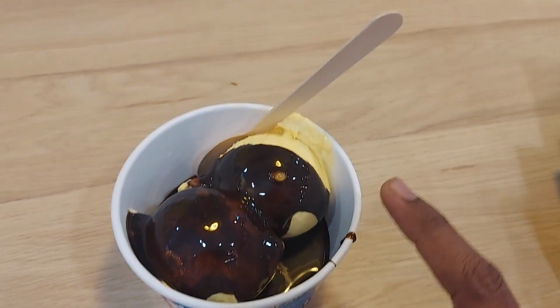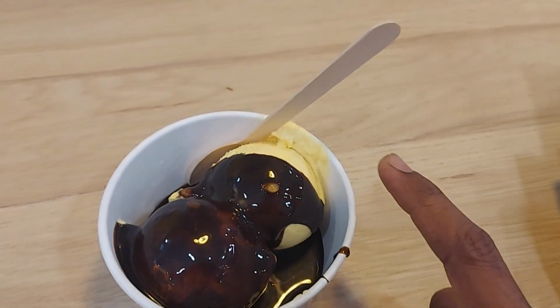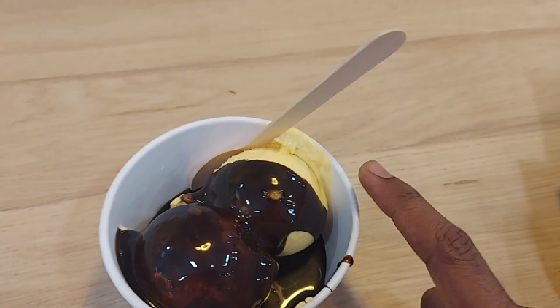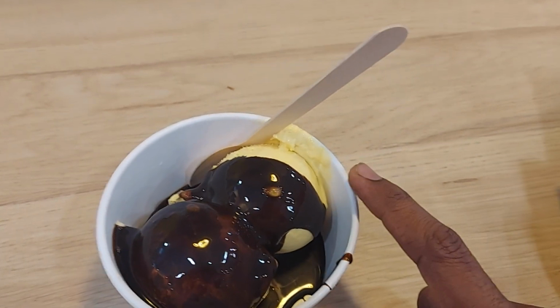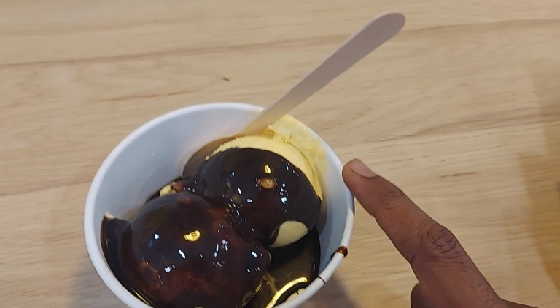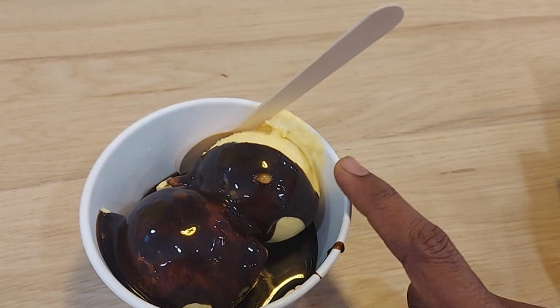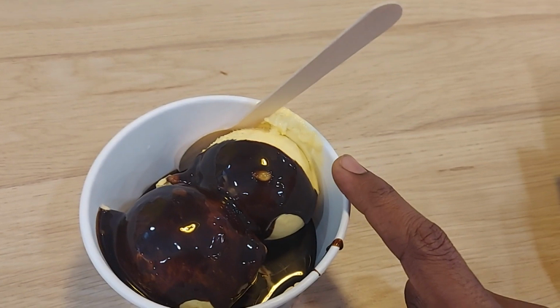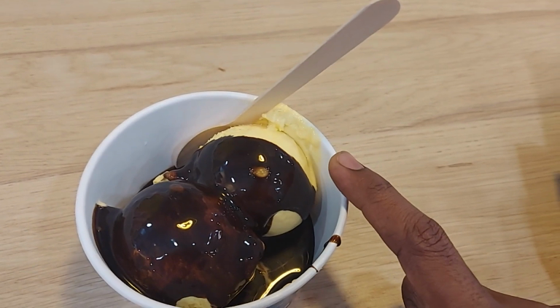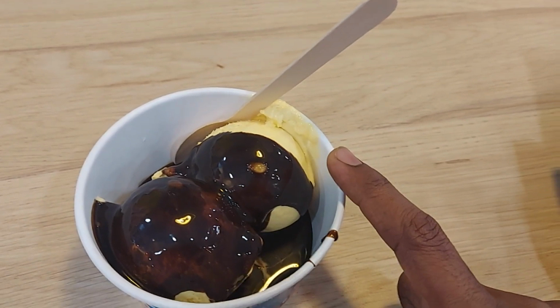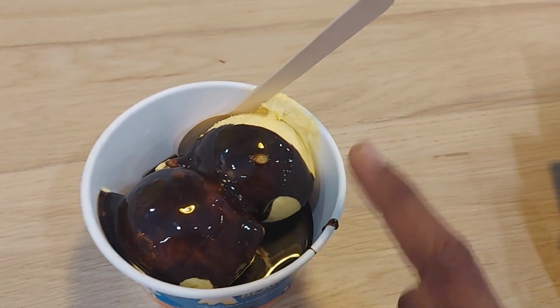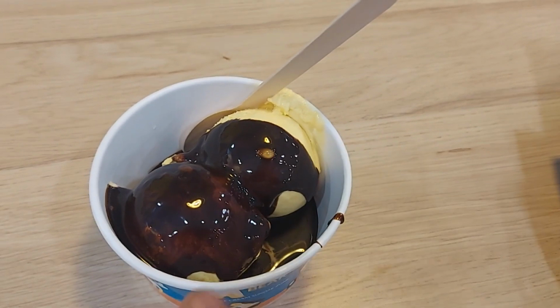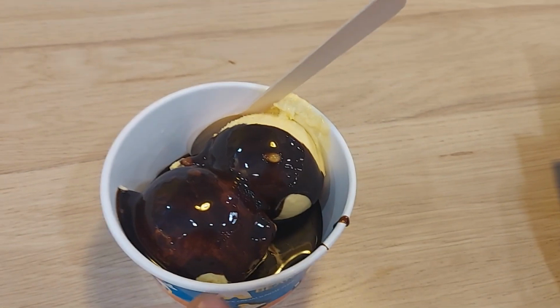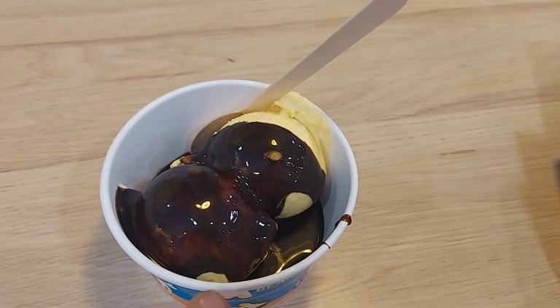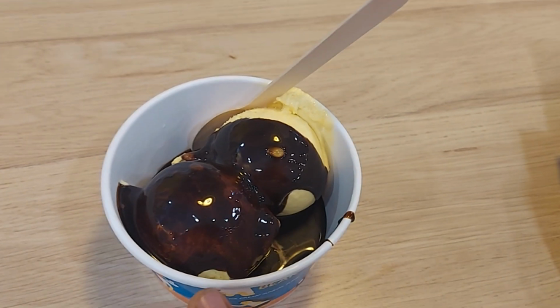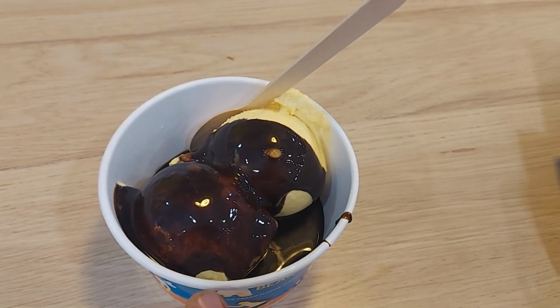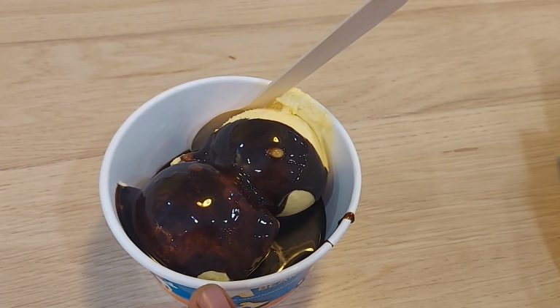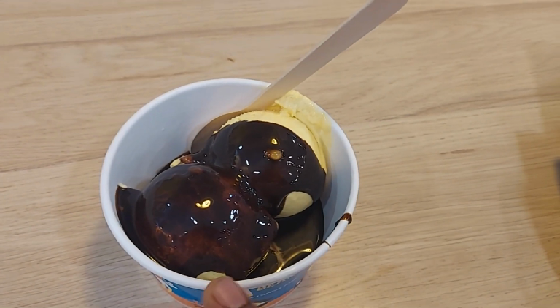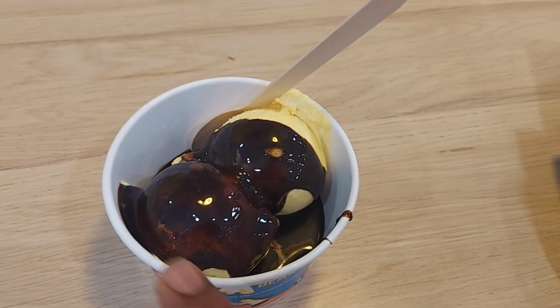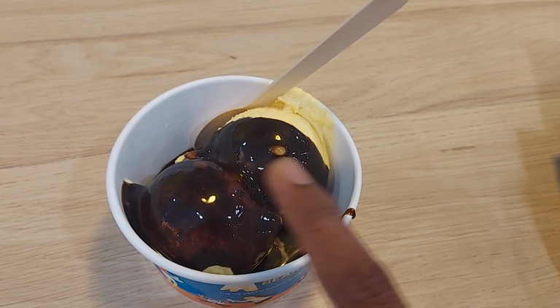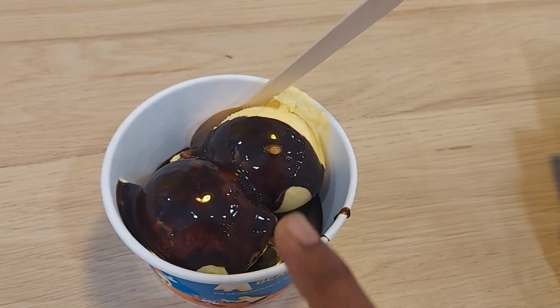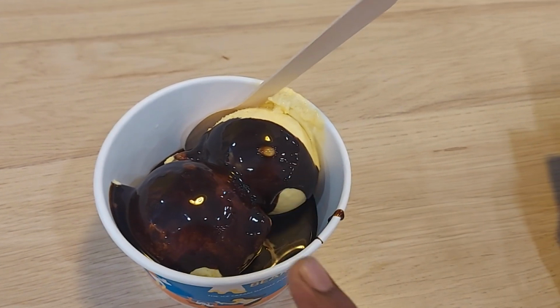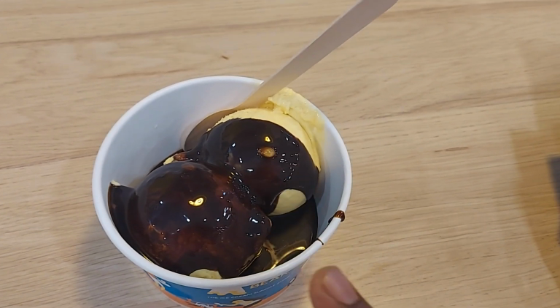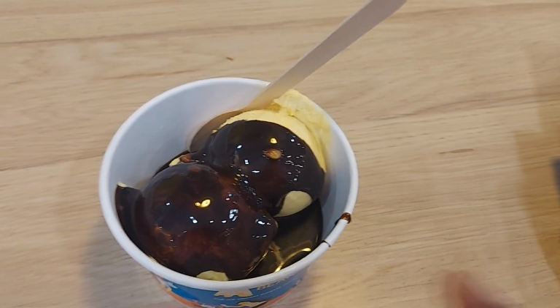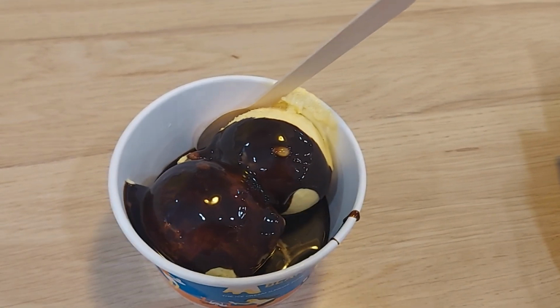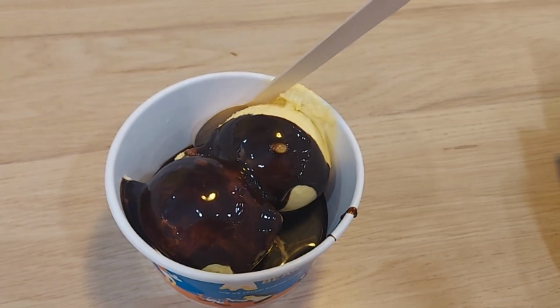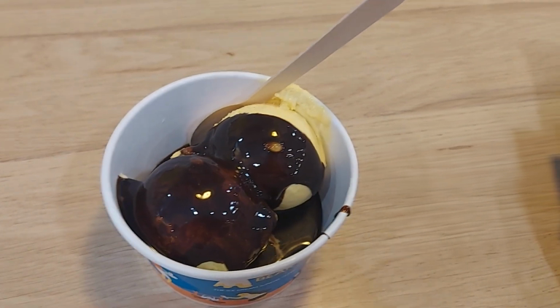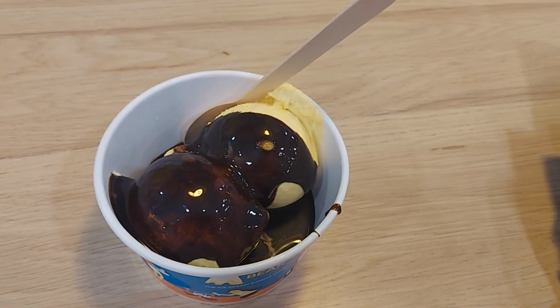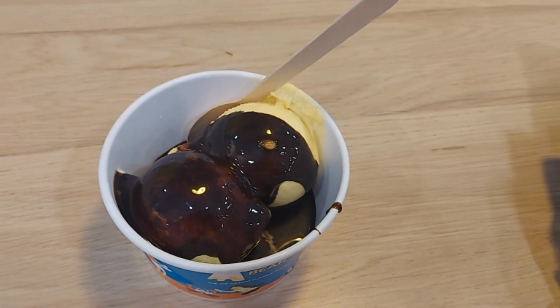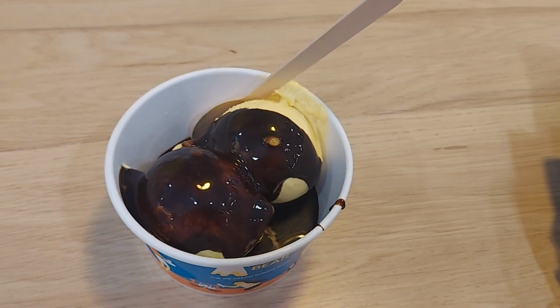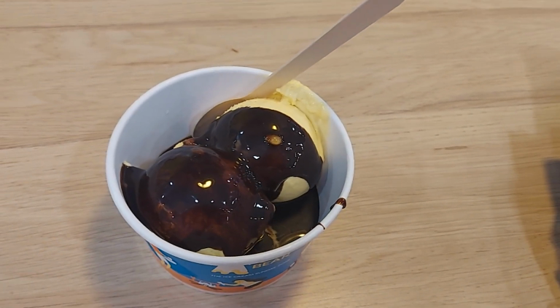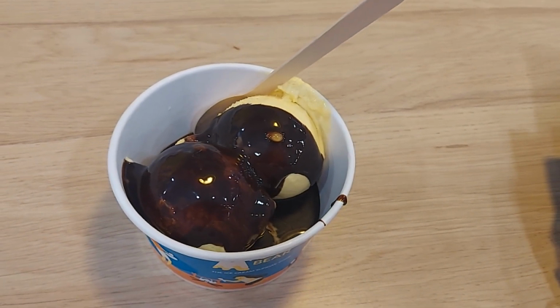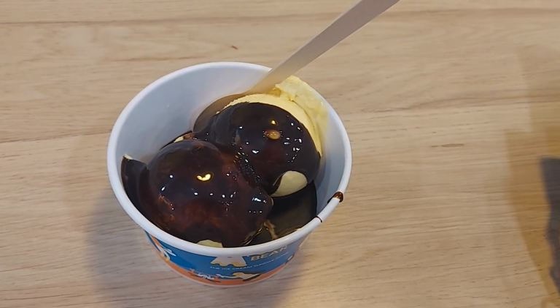This is Alphonse mango. This is a butter scotch and chocolate syrup. This is the Polar Bear.